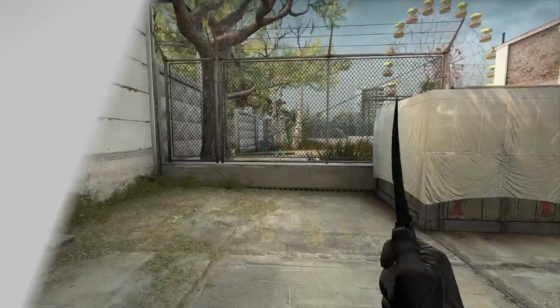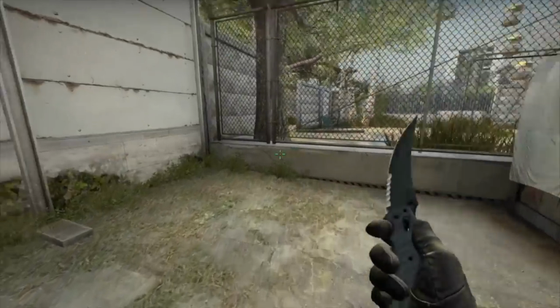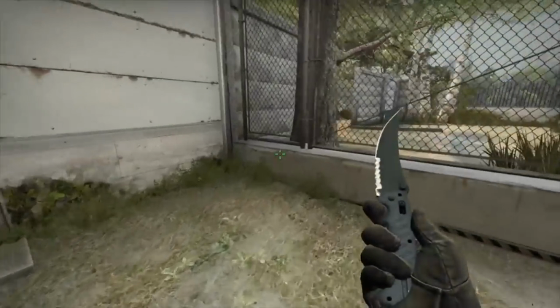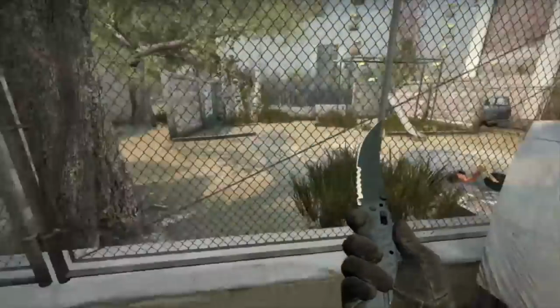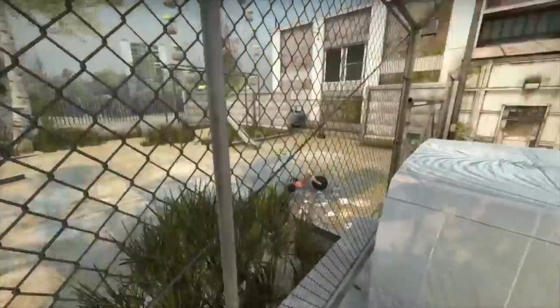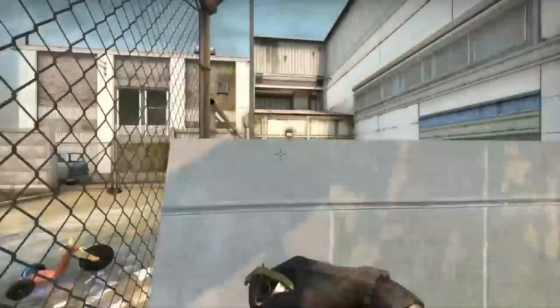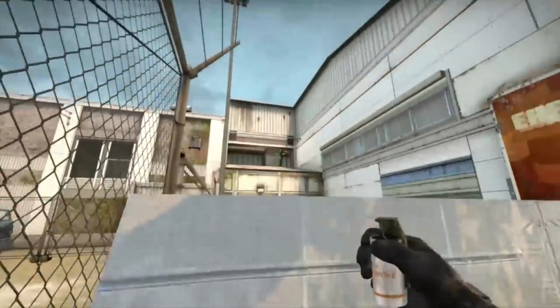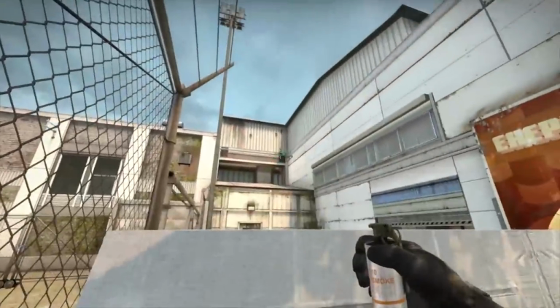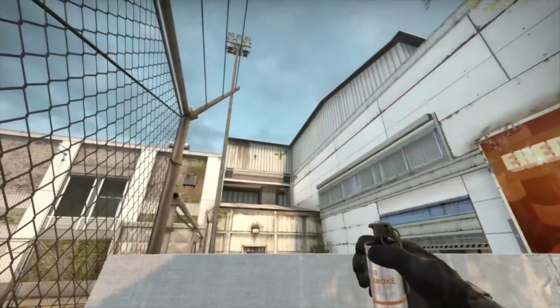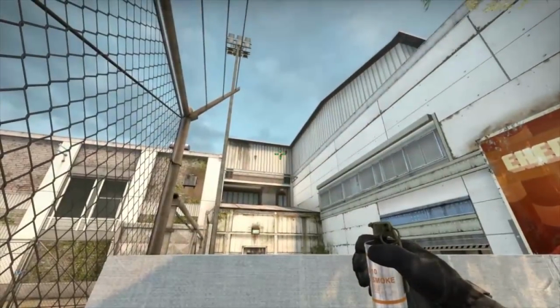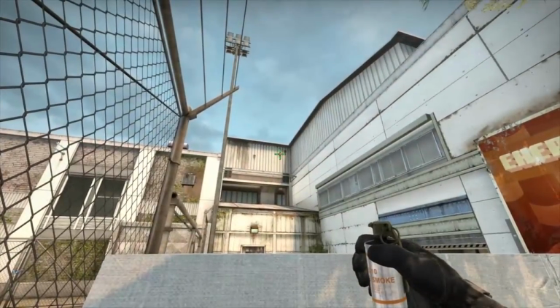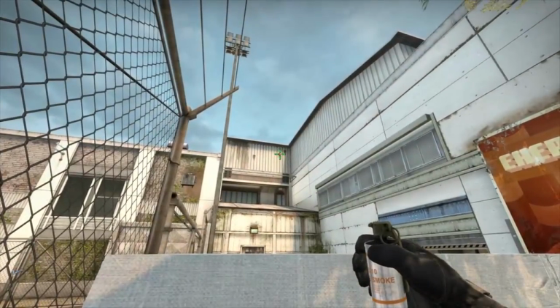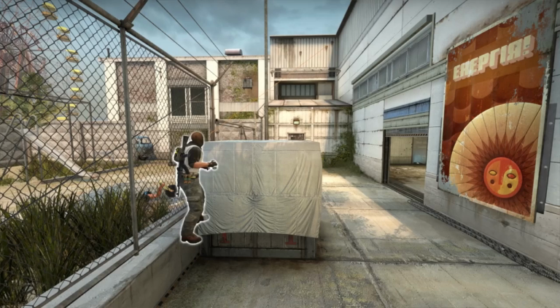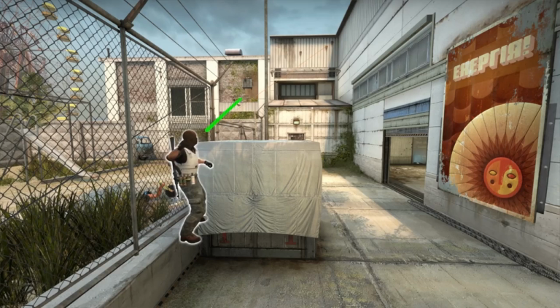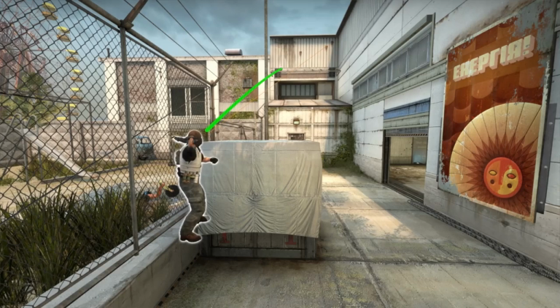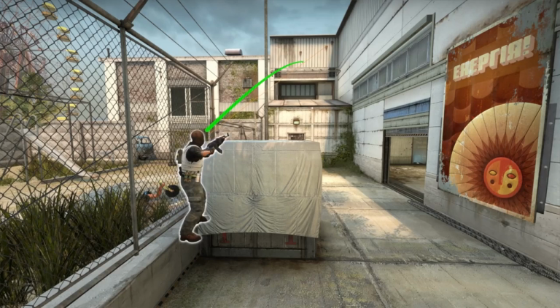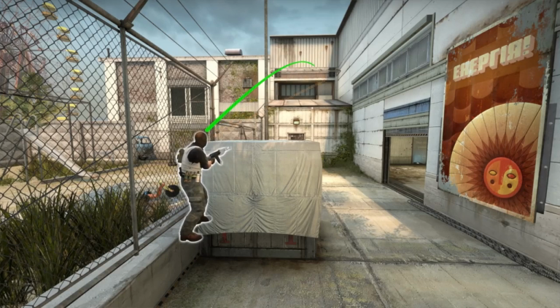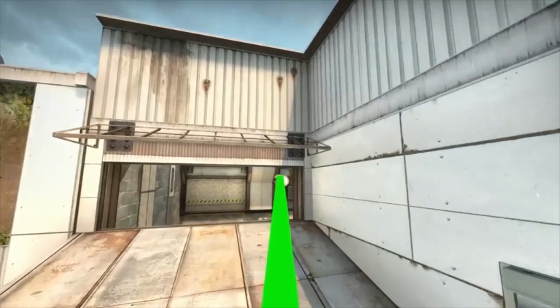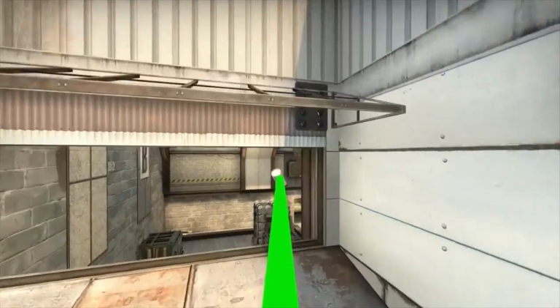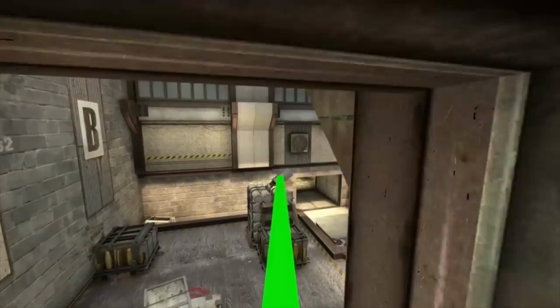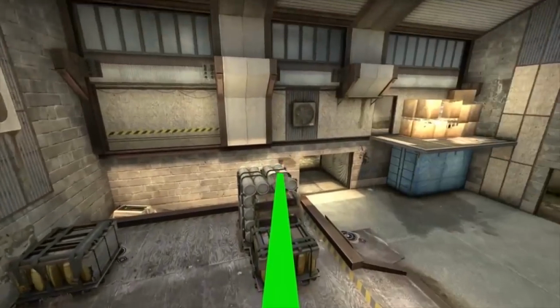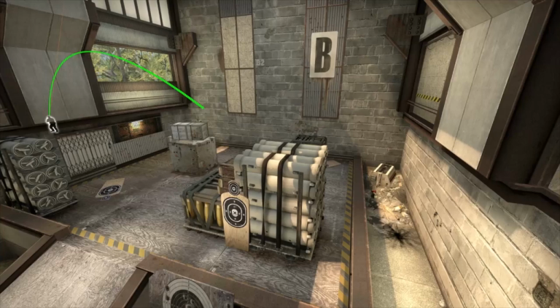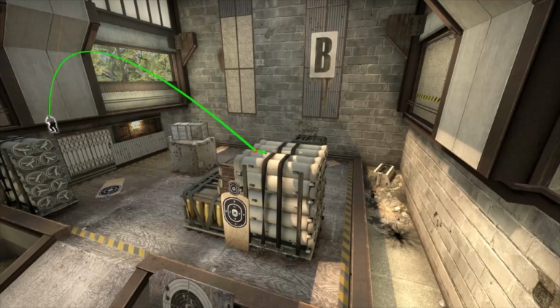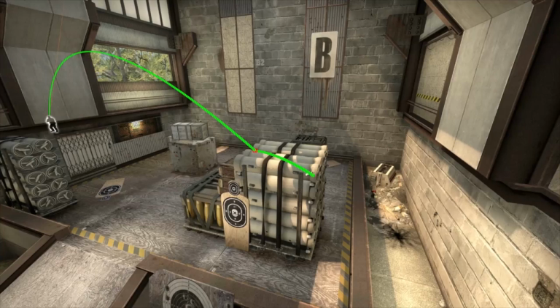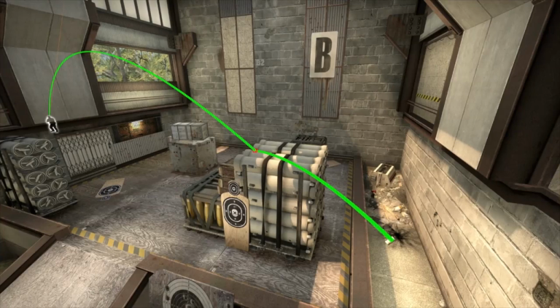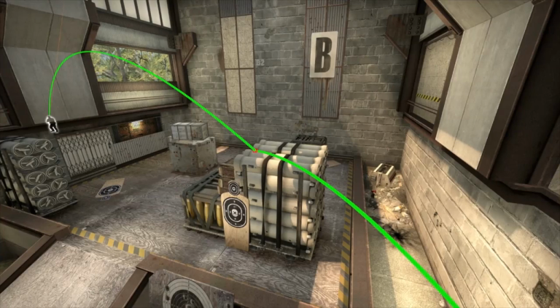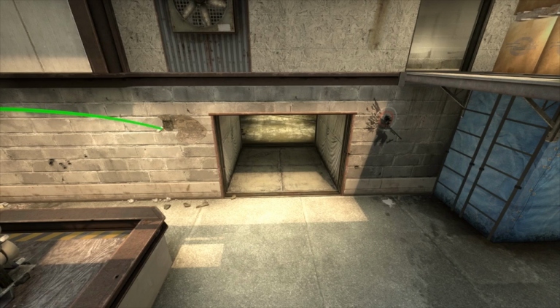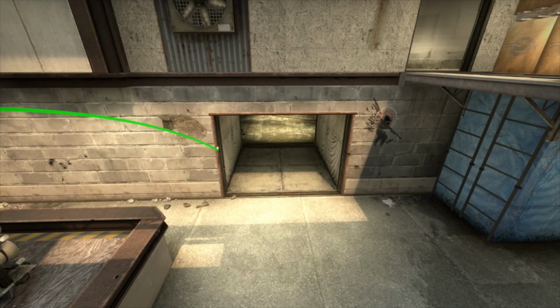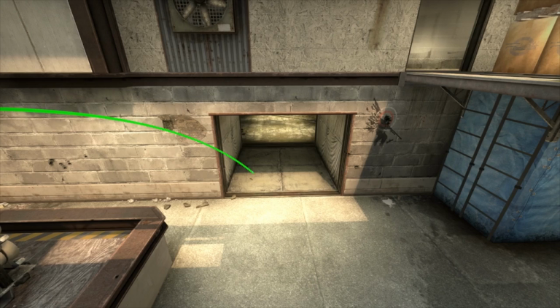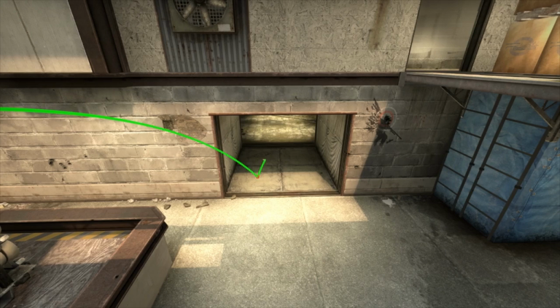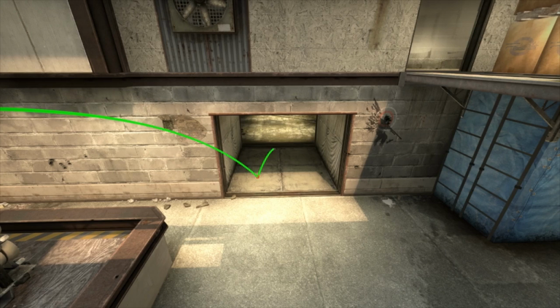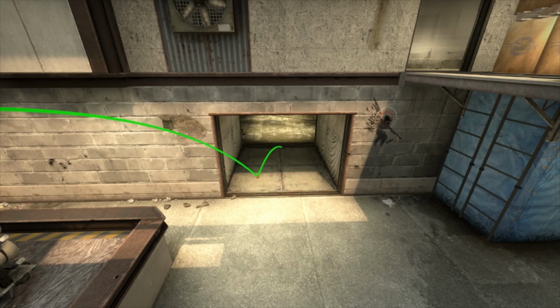Hey future pros! Looks like we are back on Cash with another T-sided smoke. This one will block off CT spawn when pushing in to B.